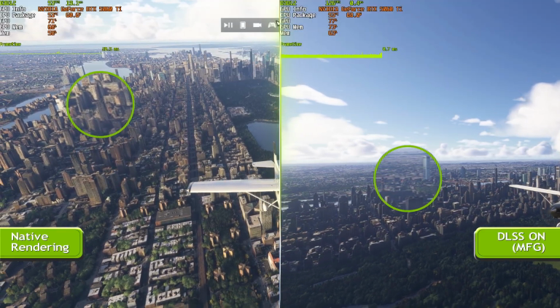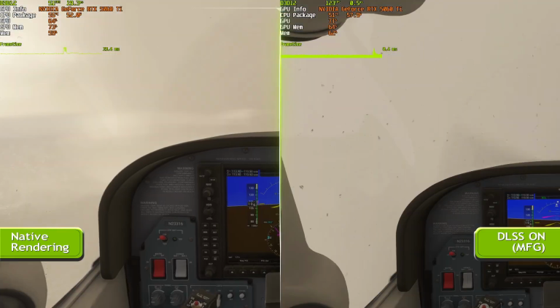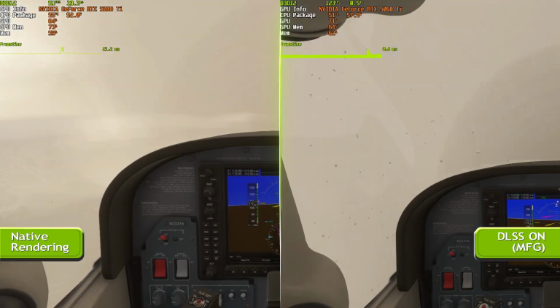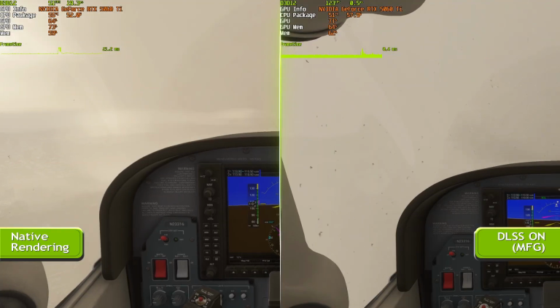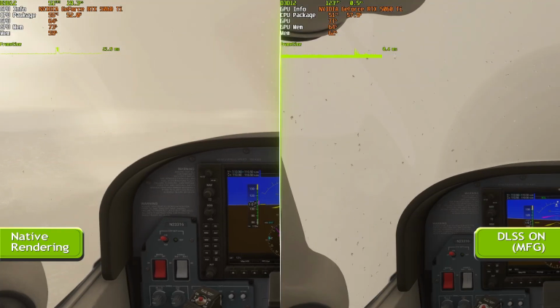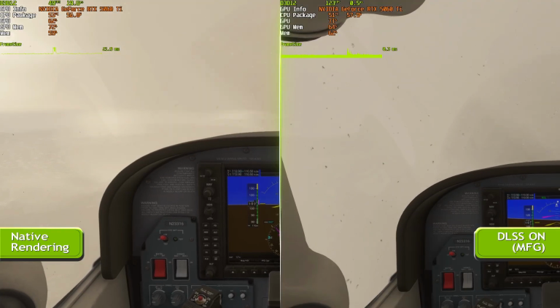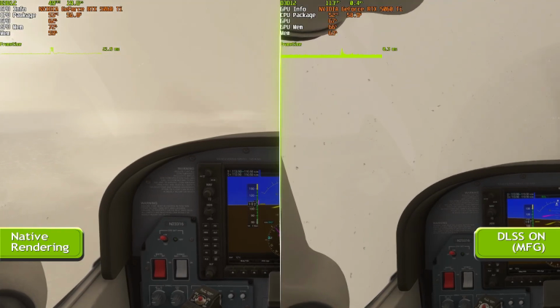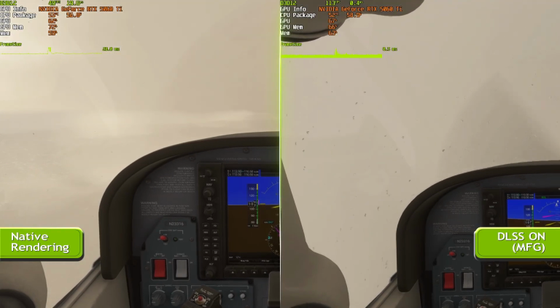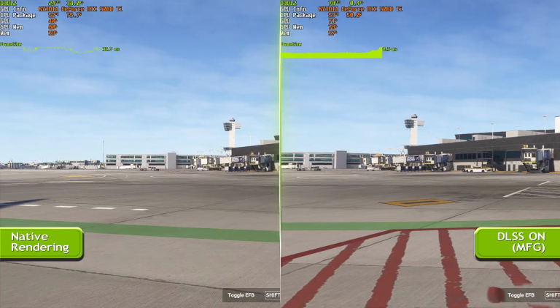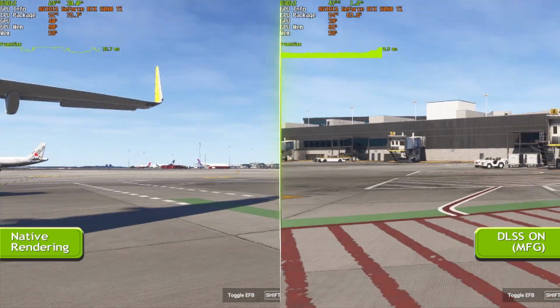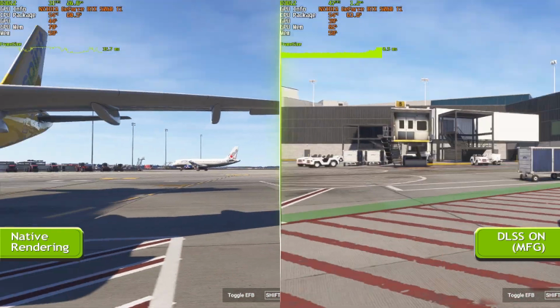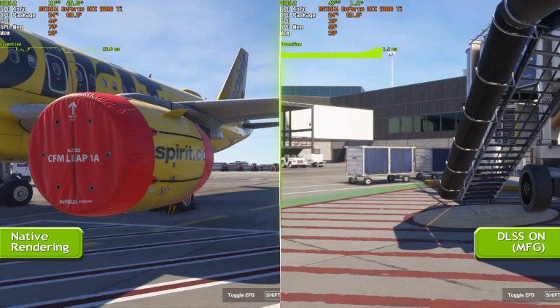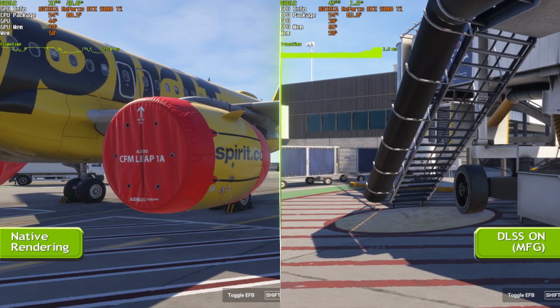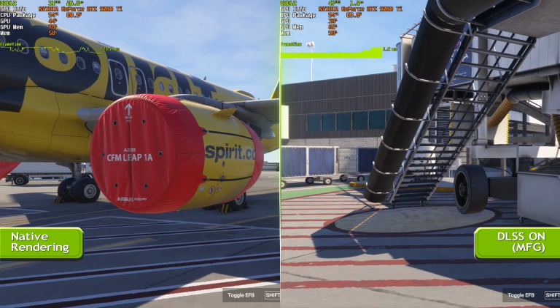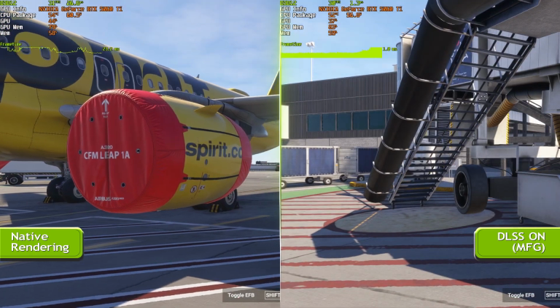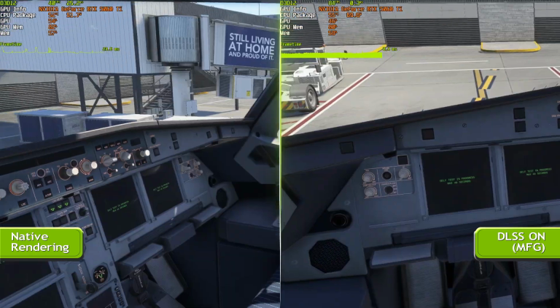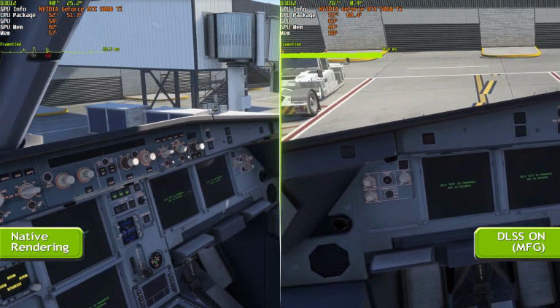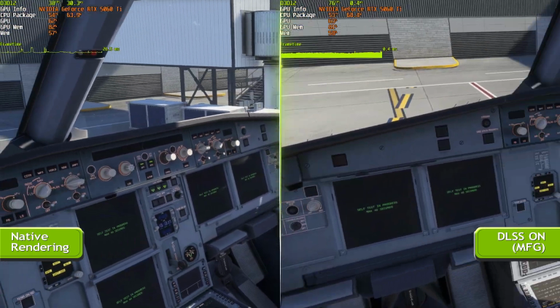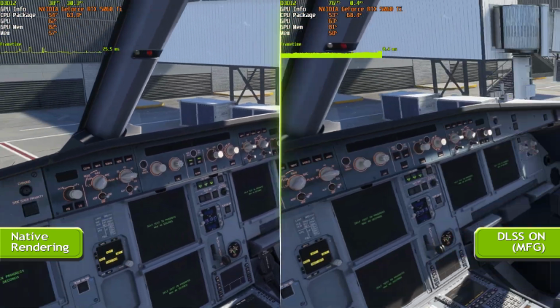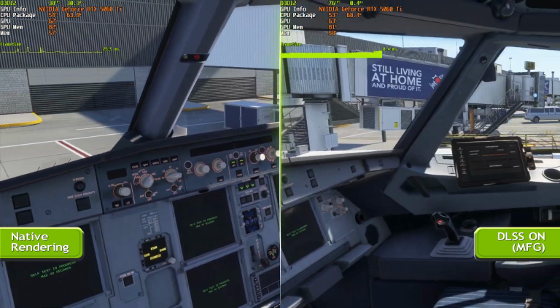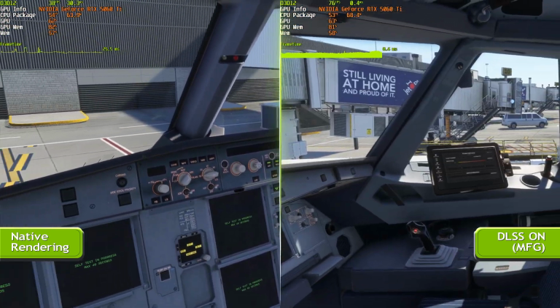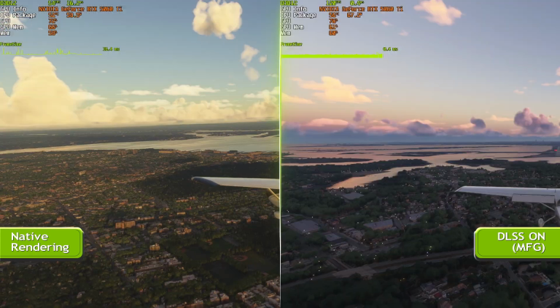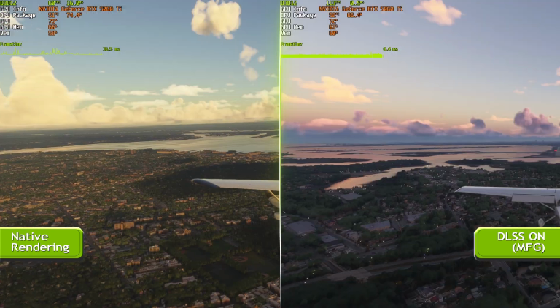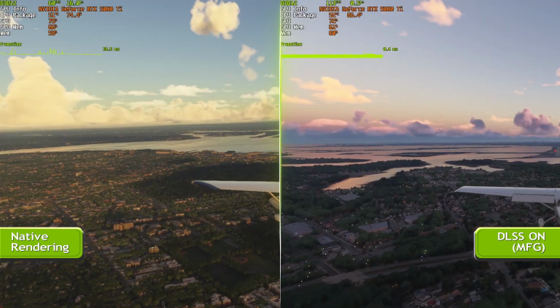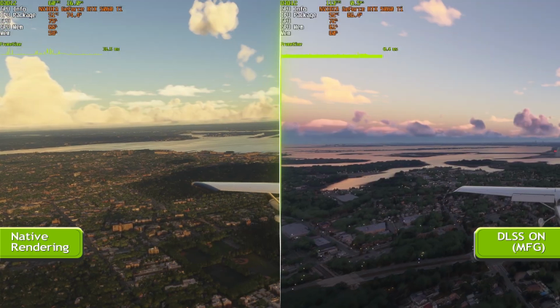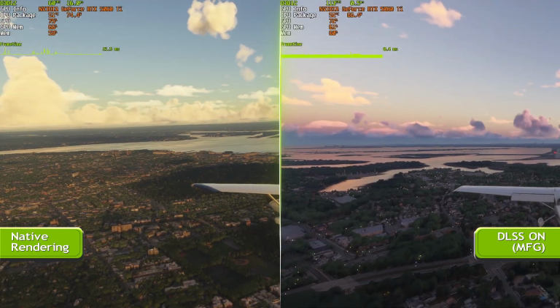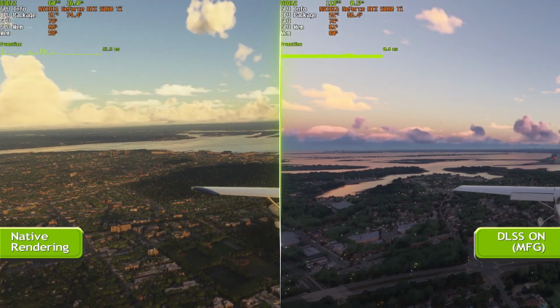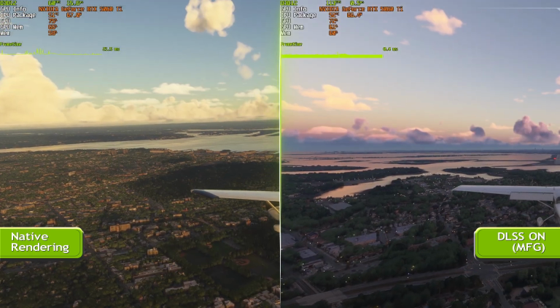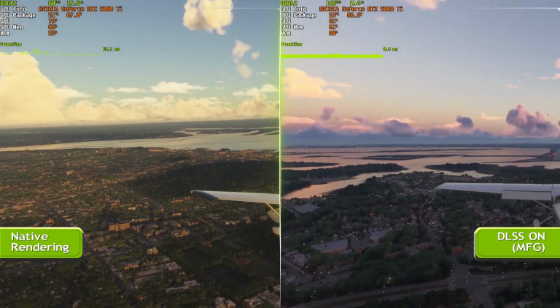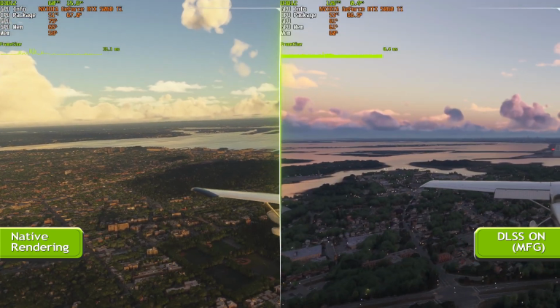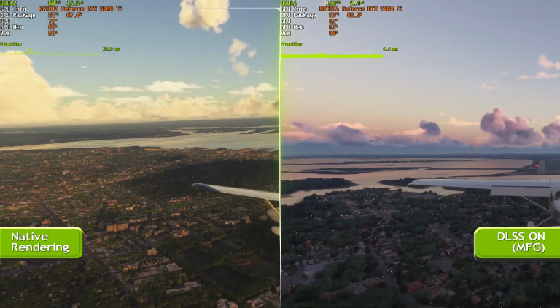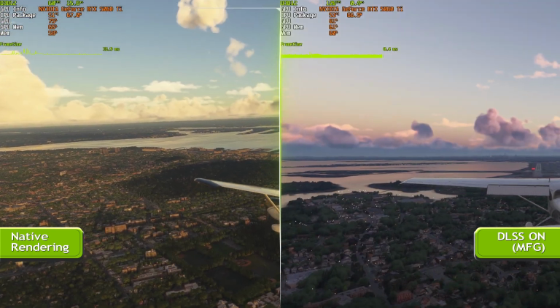In MSFS, that means no camera blur, no microstutter — just a flight that feels visually uninterrupted.